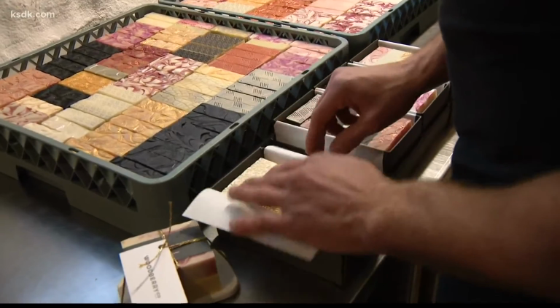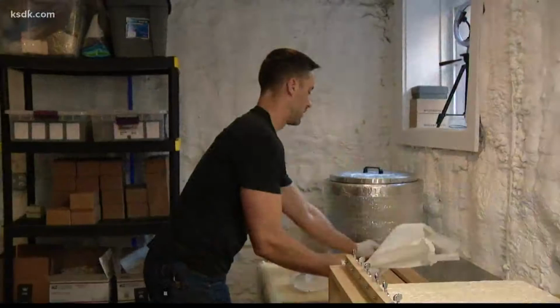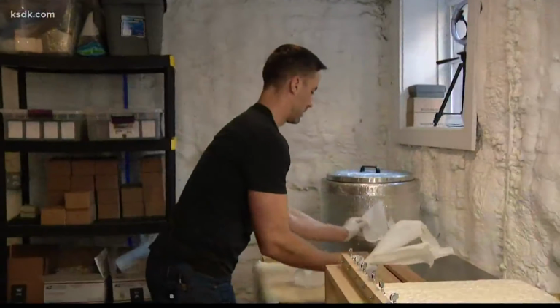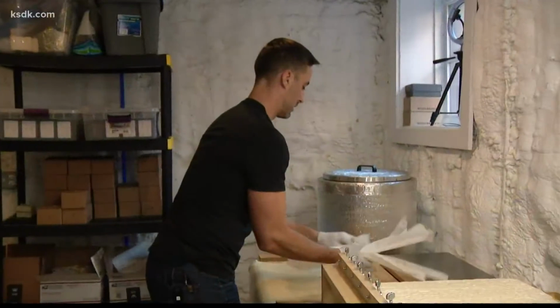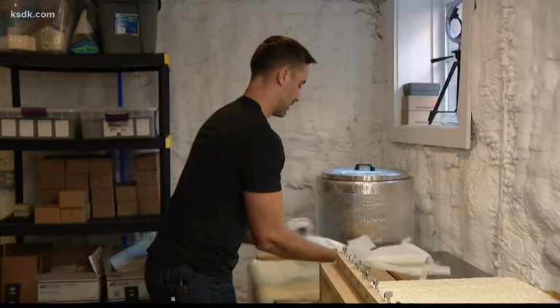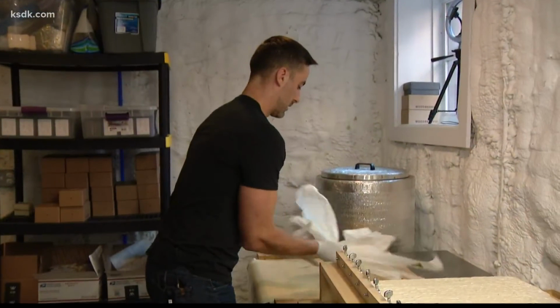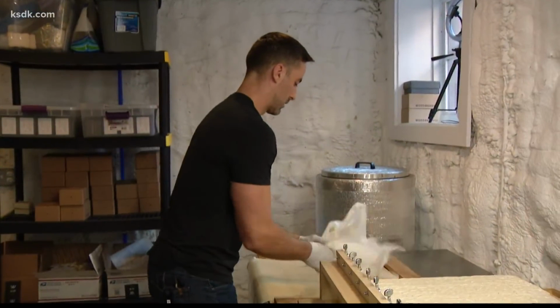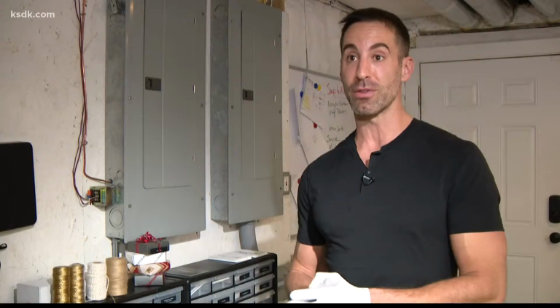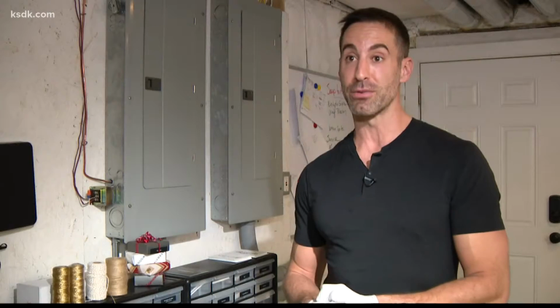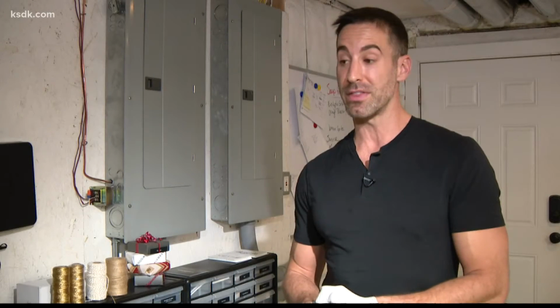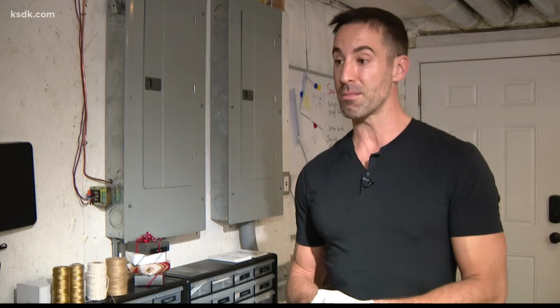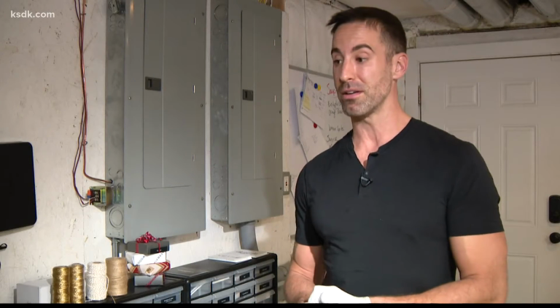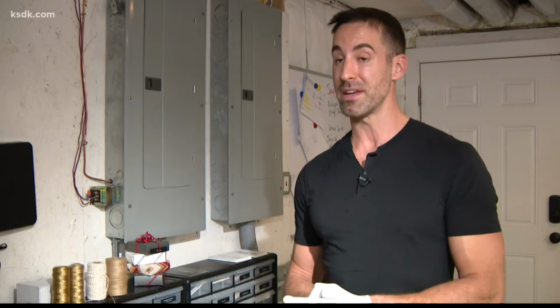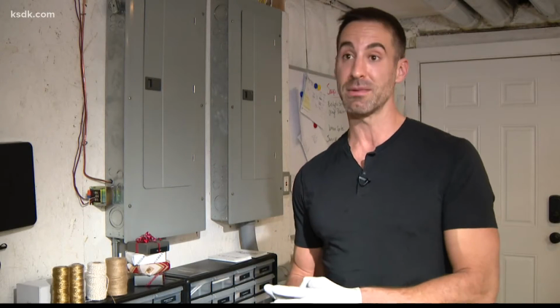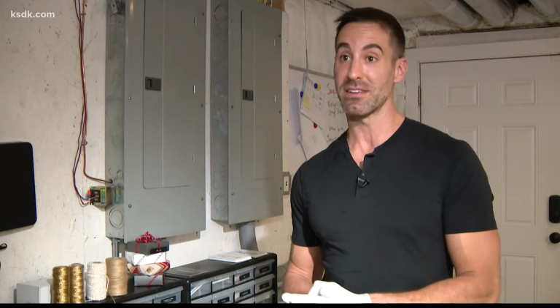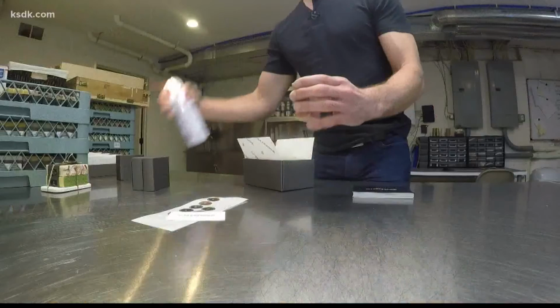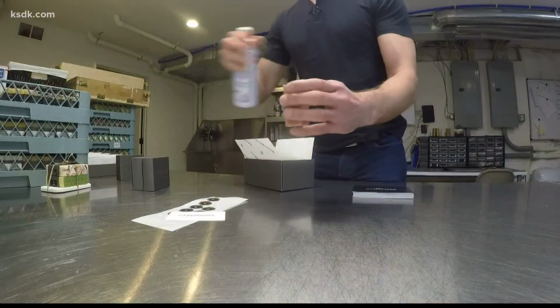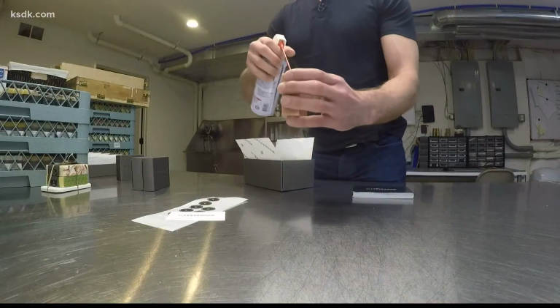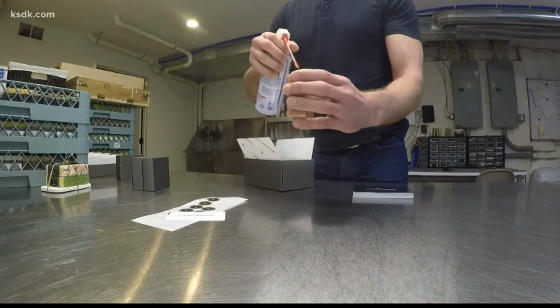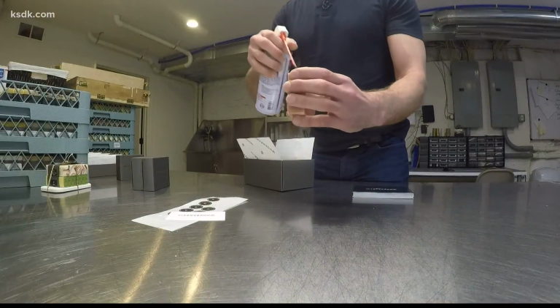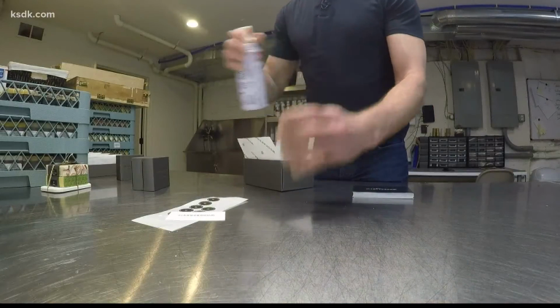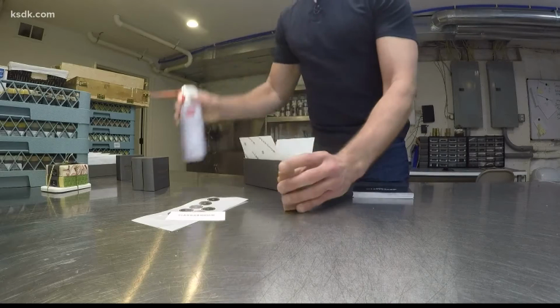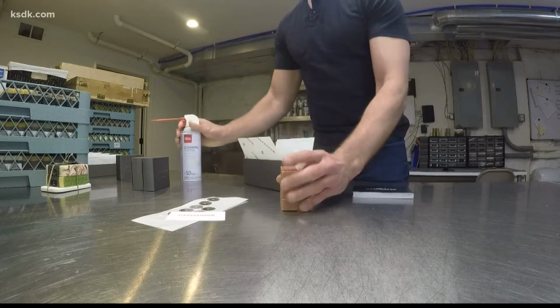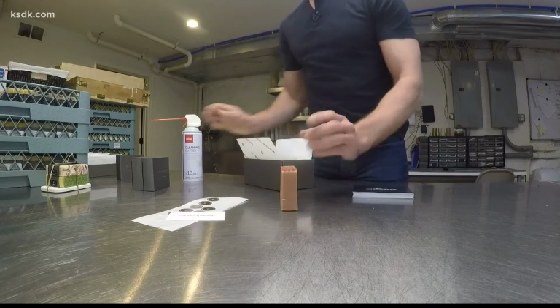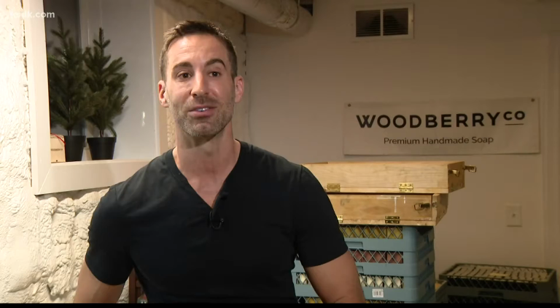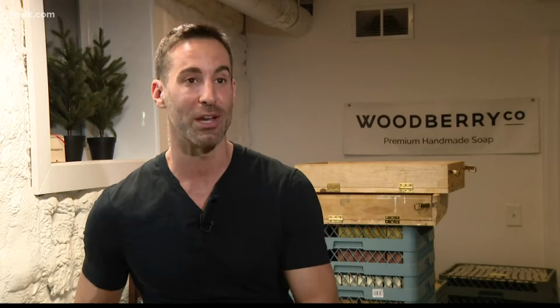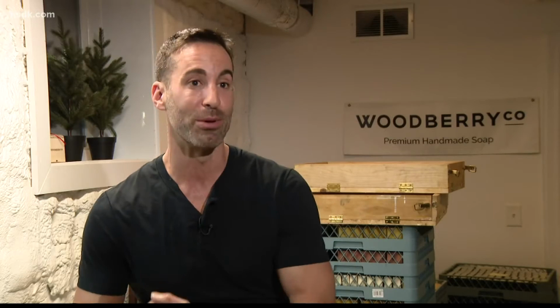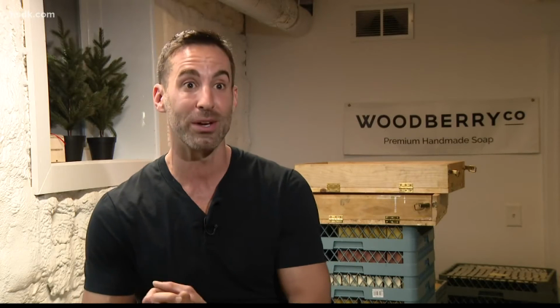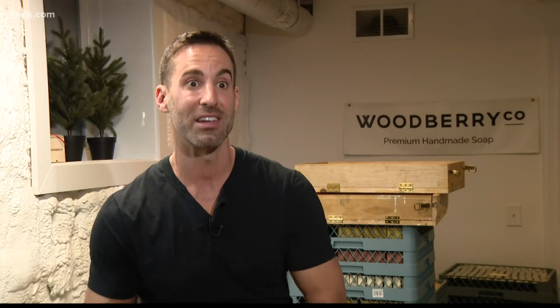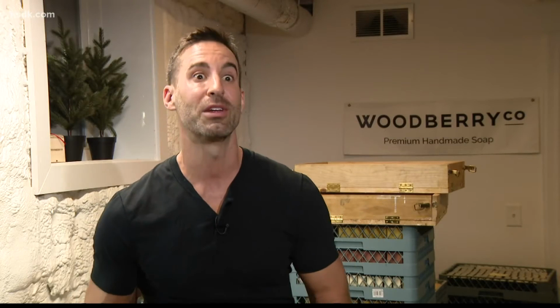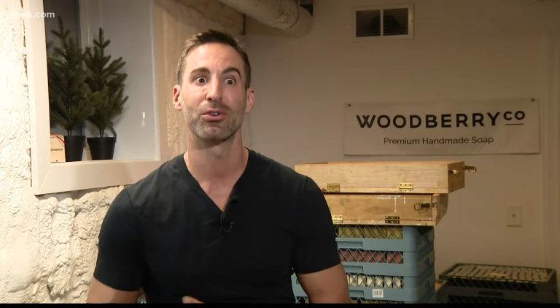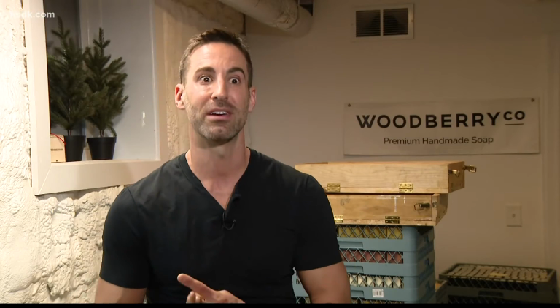Three months later, COVID hit. The good thing about a pandemic is everybody needs soap. Almost two years later, we need employees and we need more space.